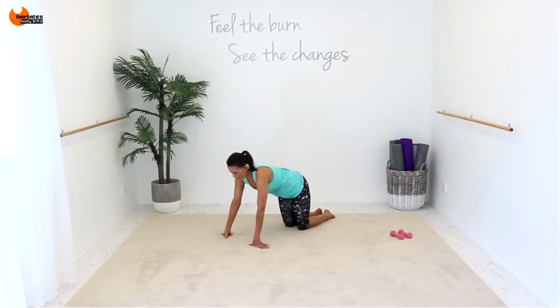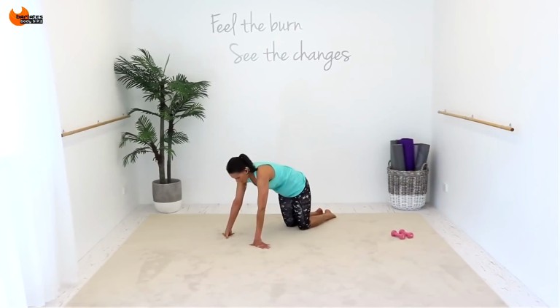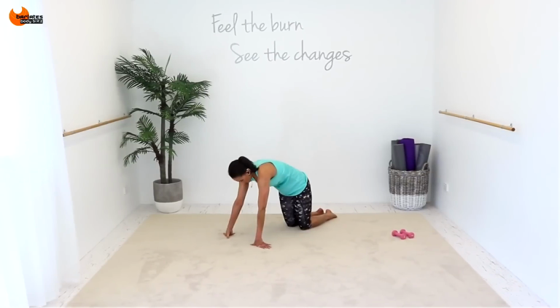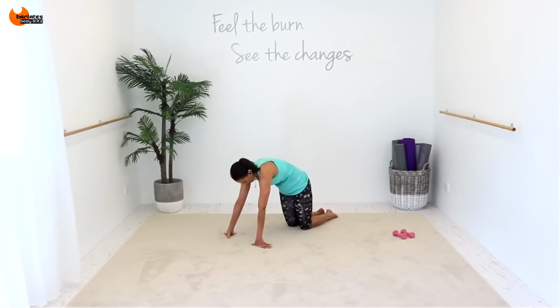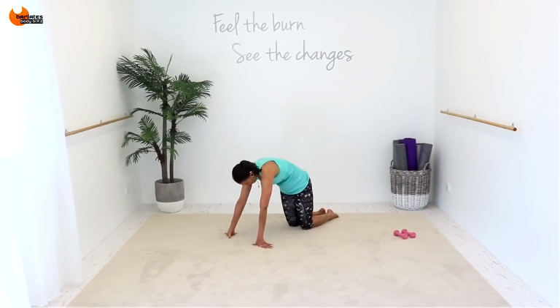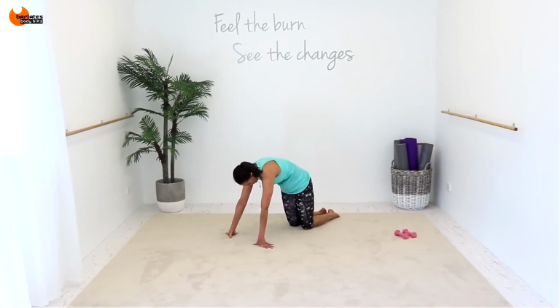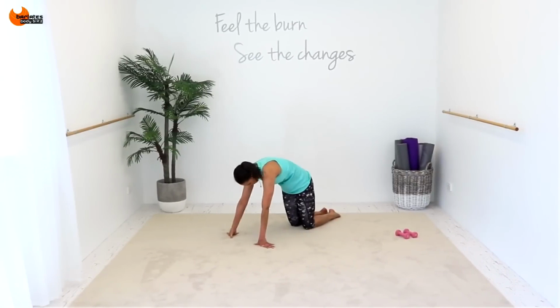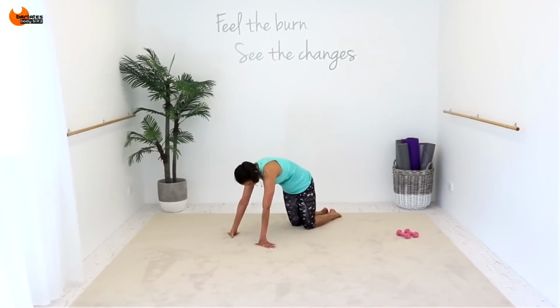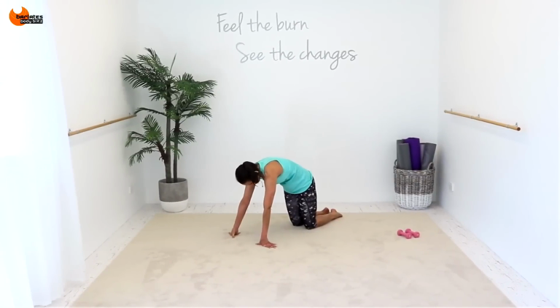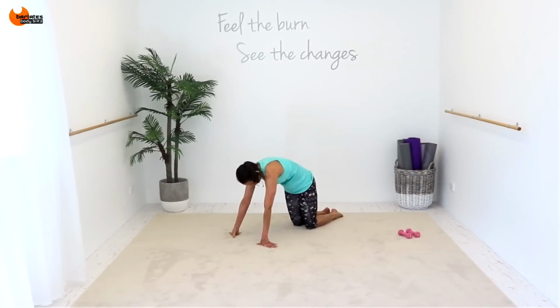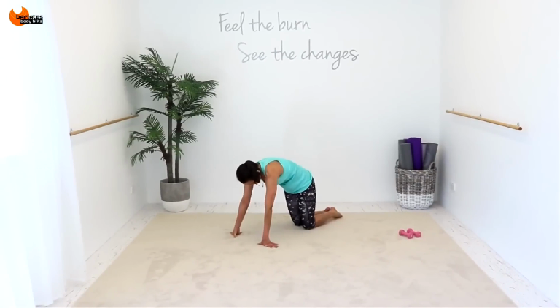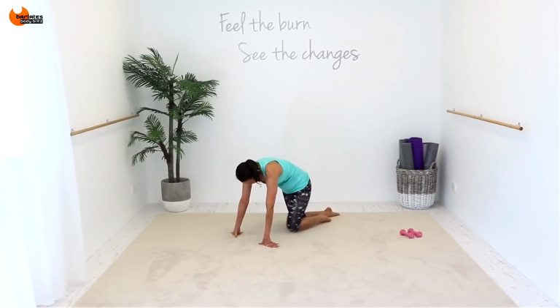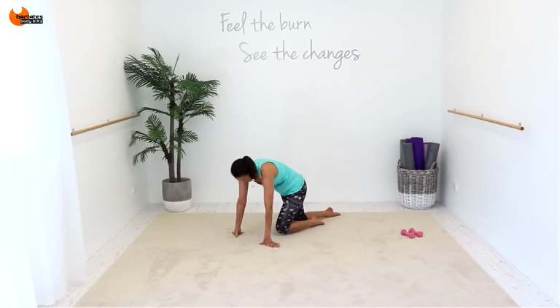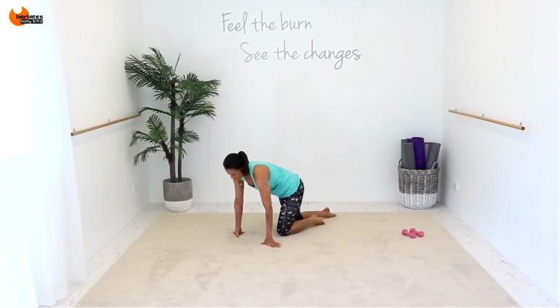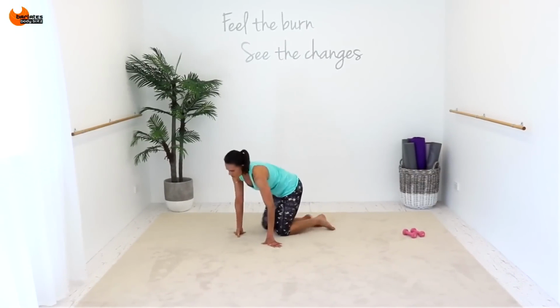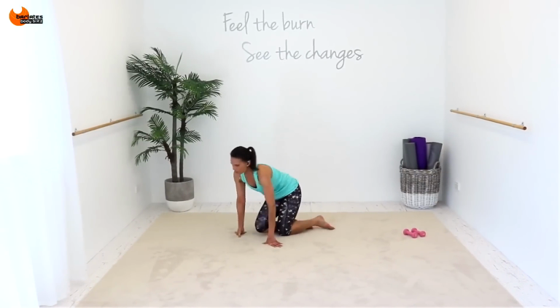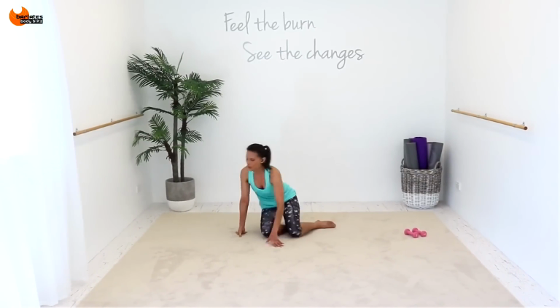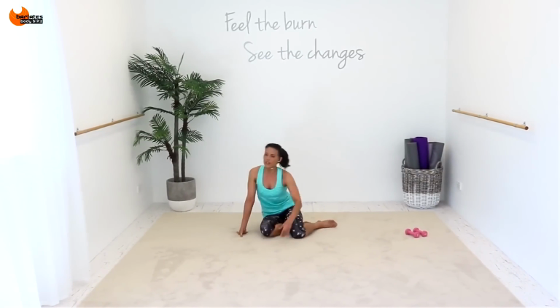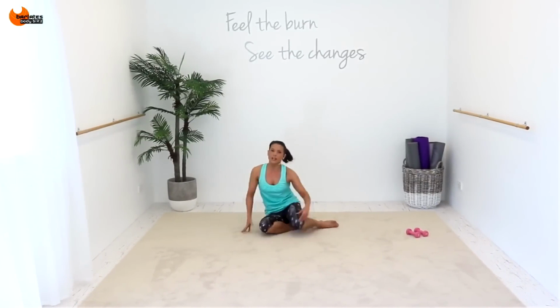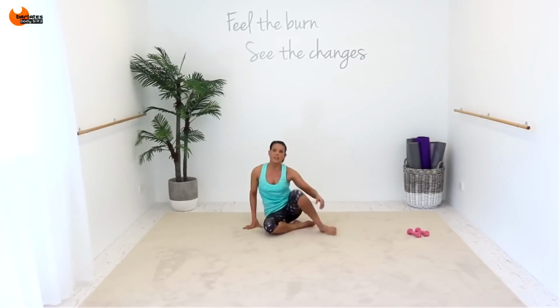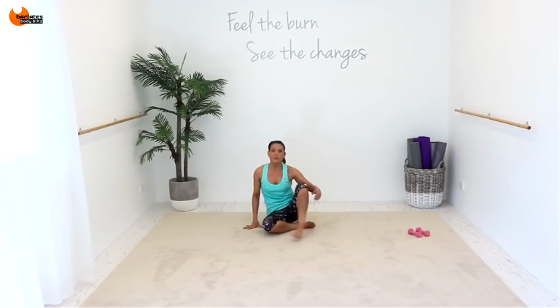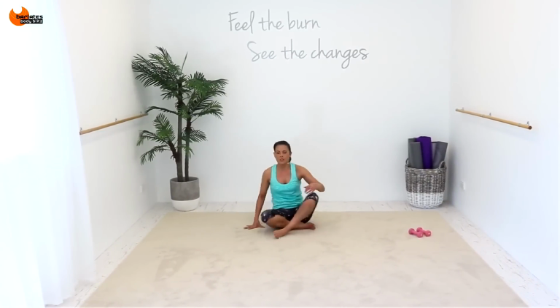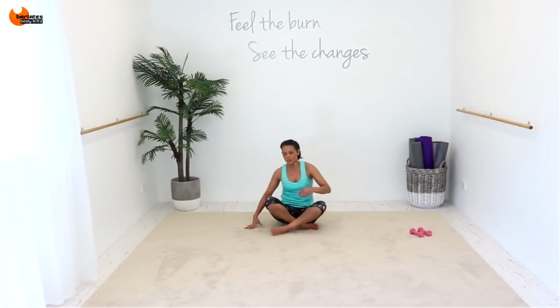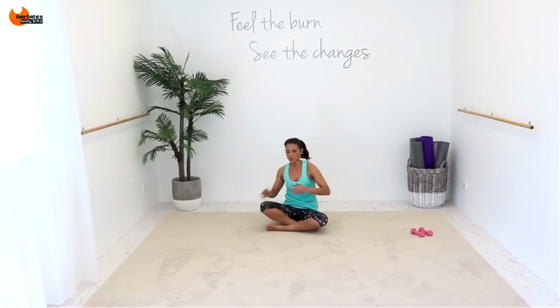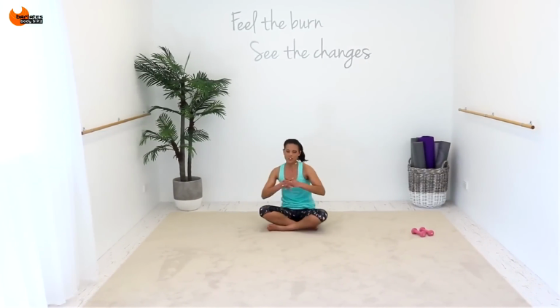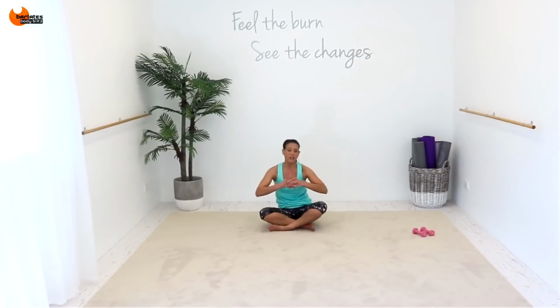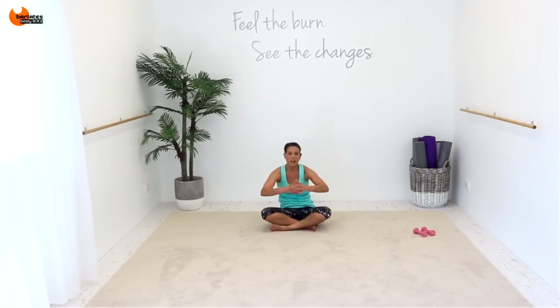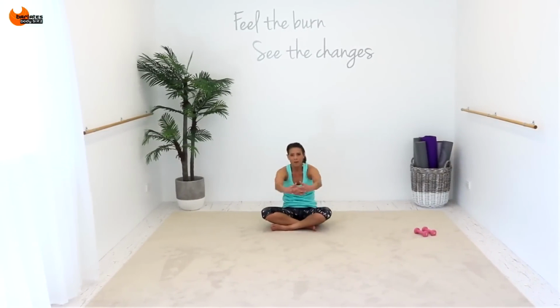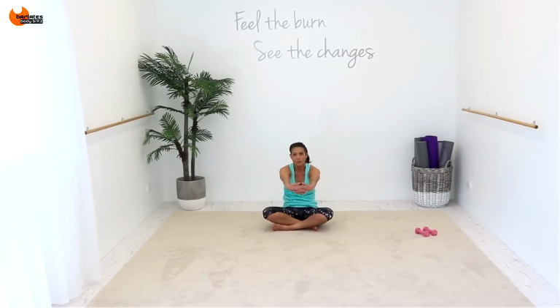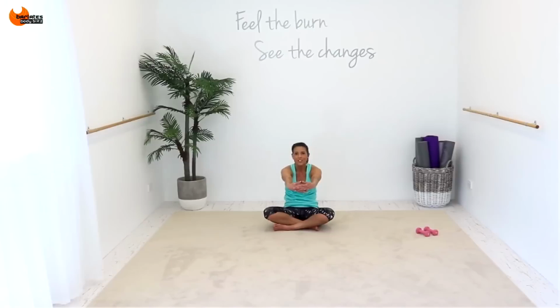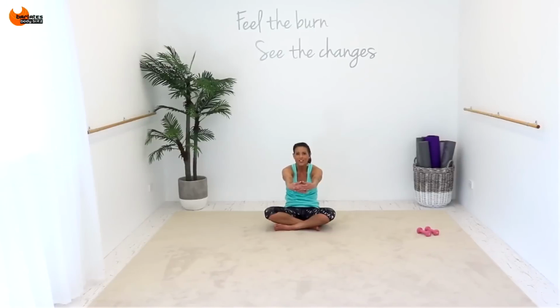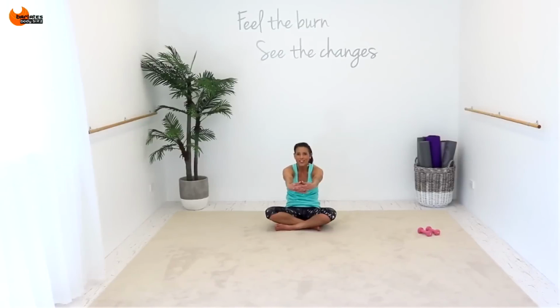You don't need to do crazy amounts of exercise in order to get results. Up and up. And then just sit cross-legged, and we're just going to stretch out our arms. We did this.